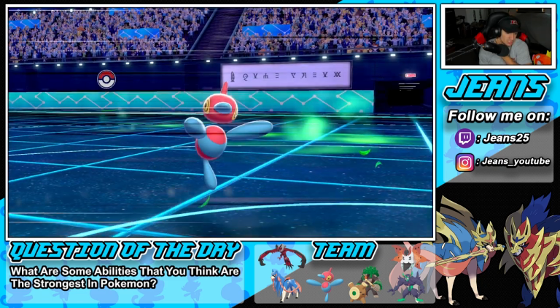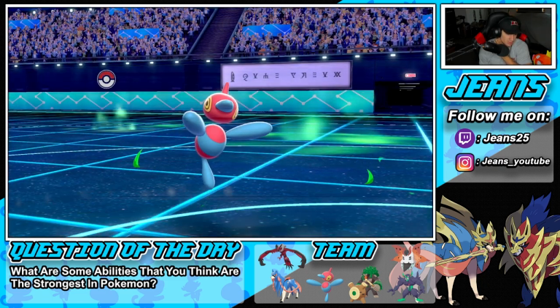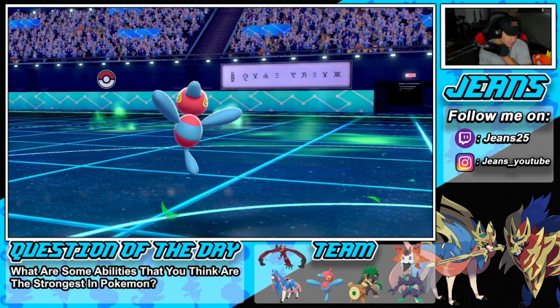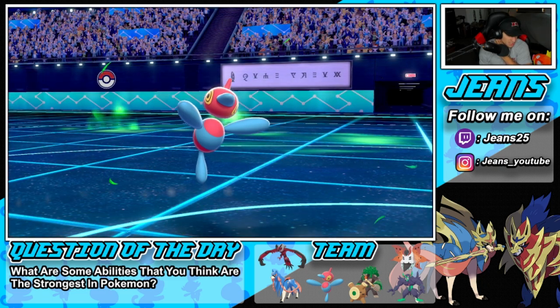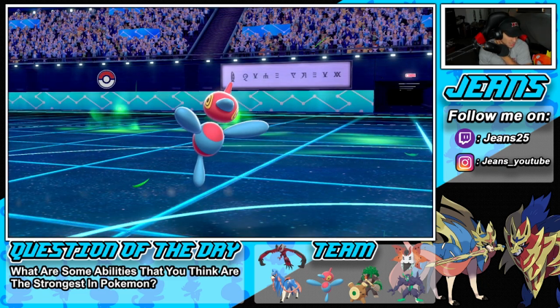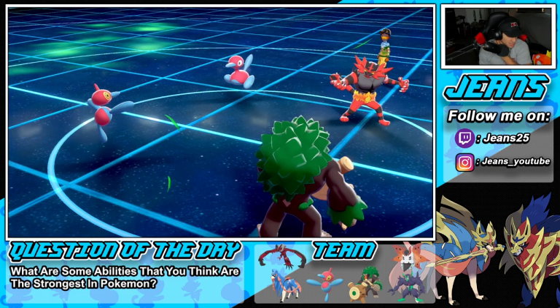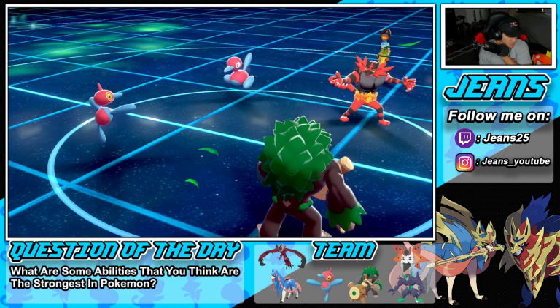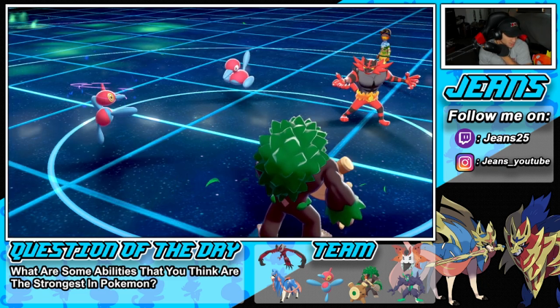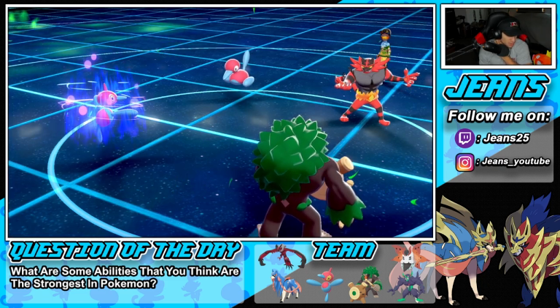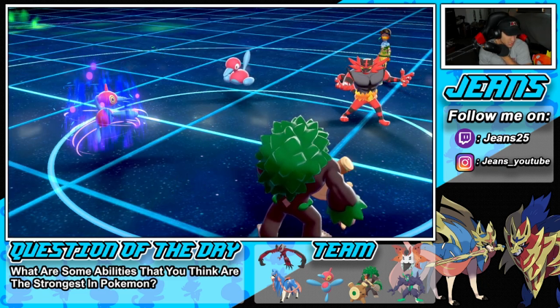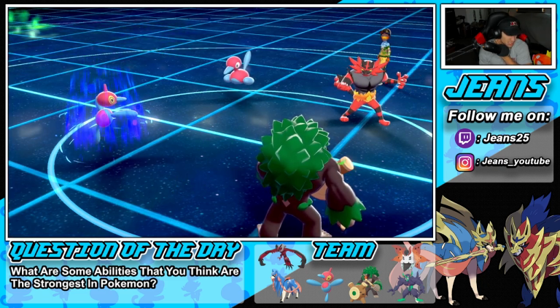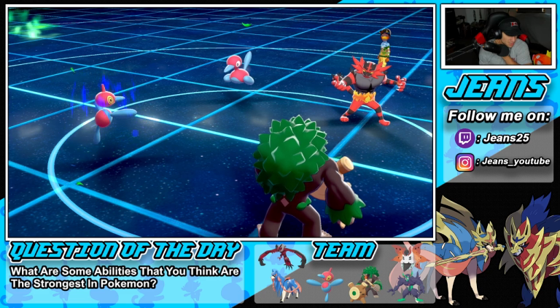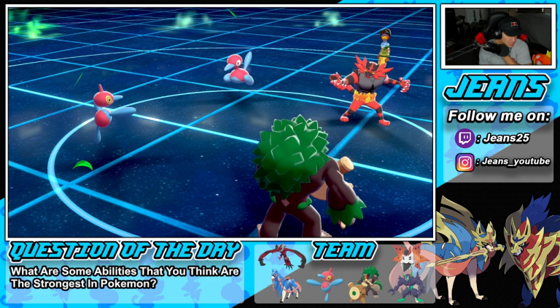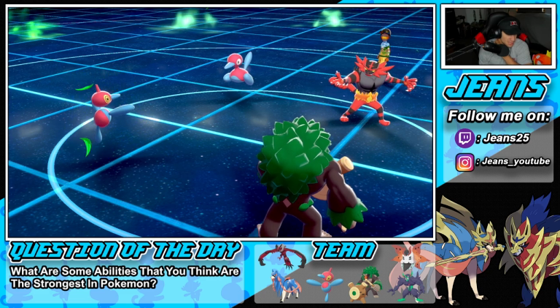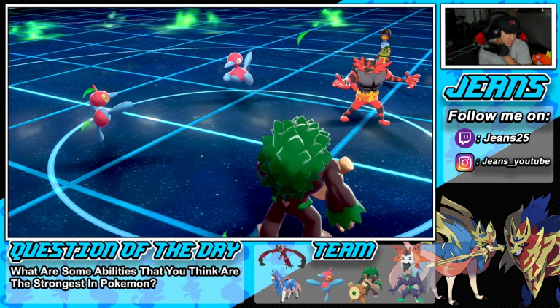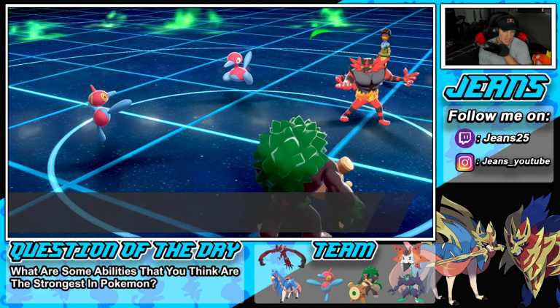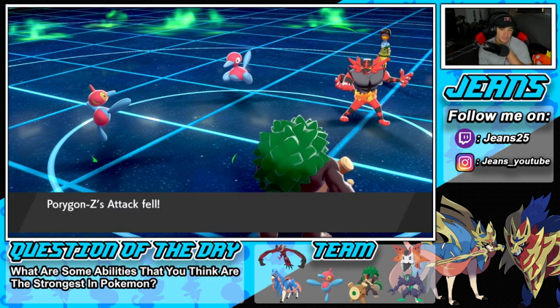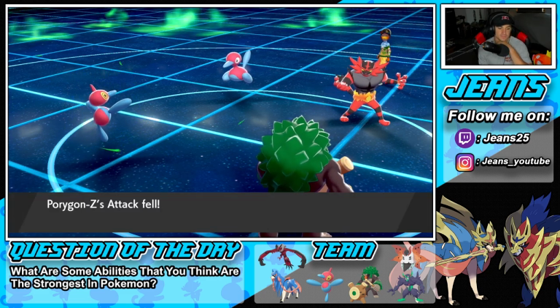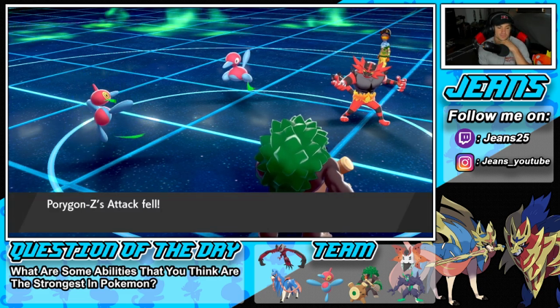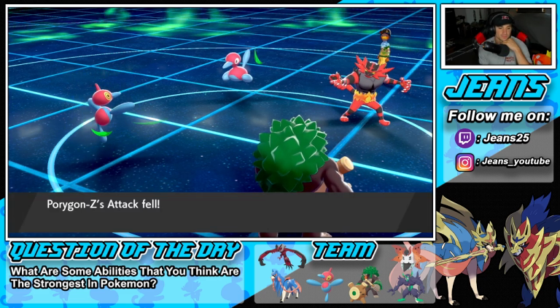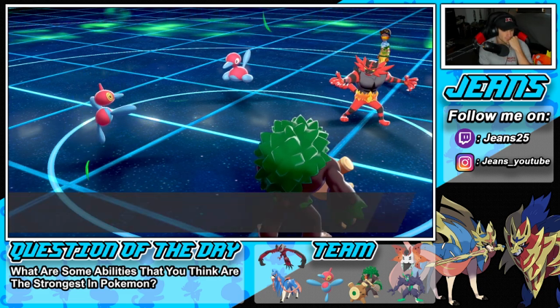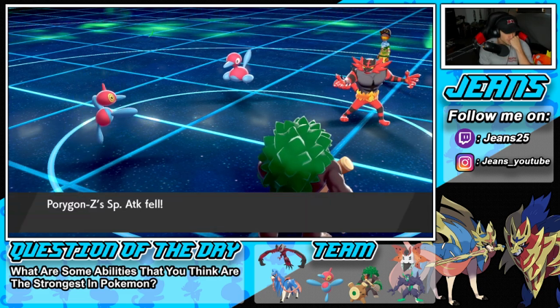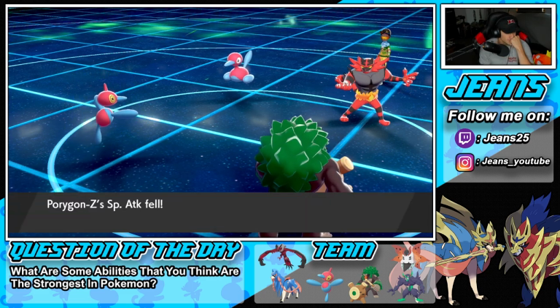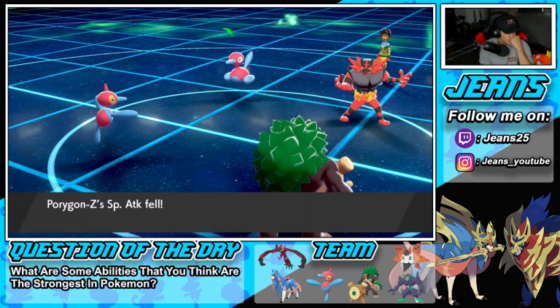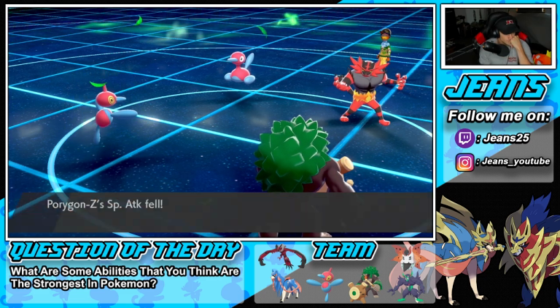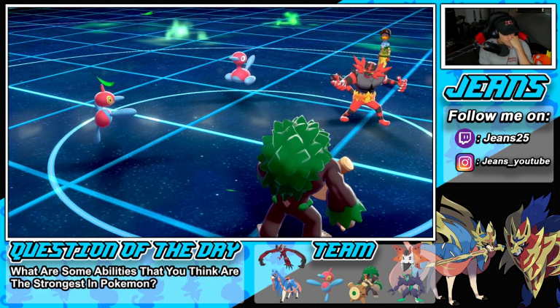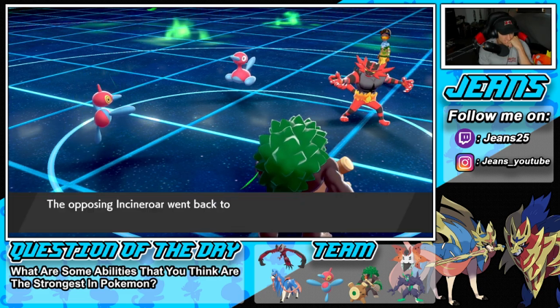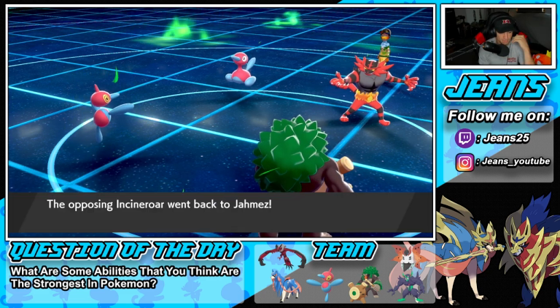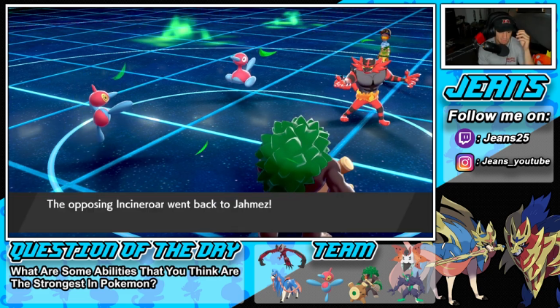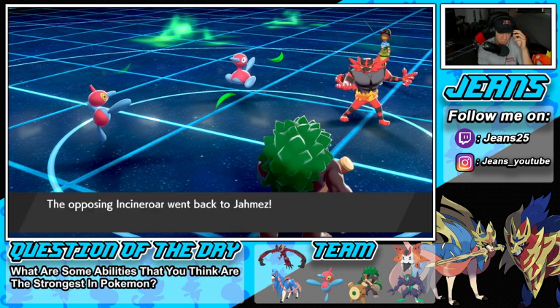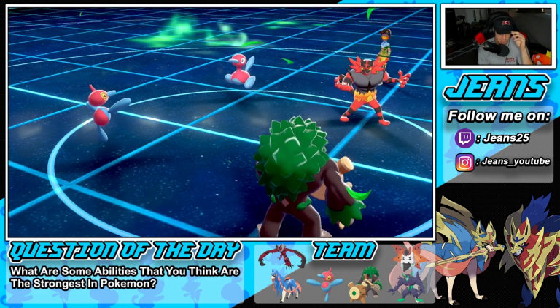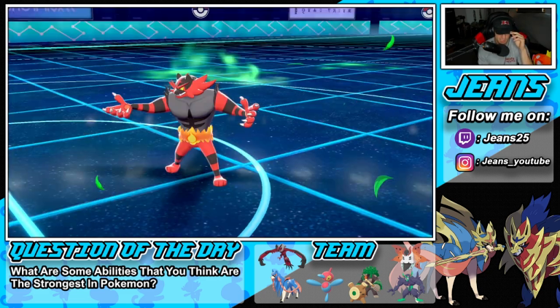It's close on speed — we go for it and double down on Porygon2. We go first — beautiful. Fake Out connects but he's going for Flare Blitz instead. We do some nice damage and get a burn on Porygon2. He then uses Parting Shot, swapping out.